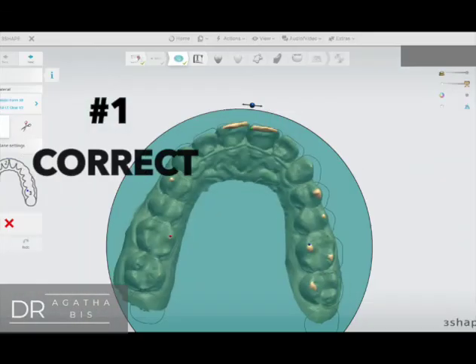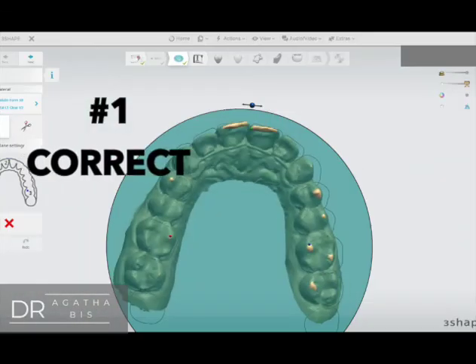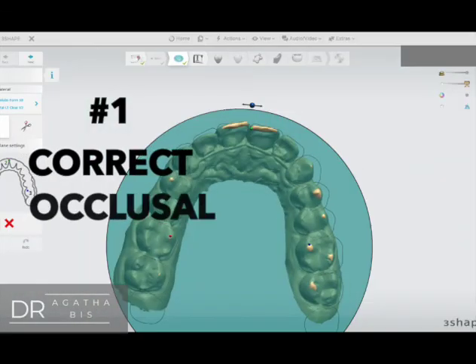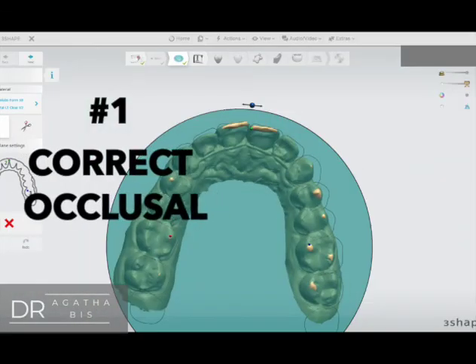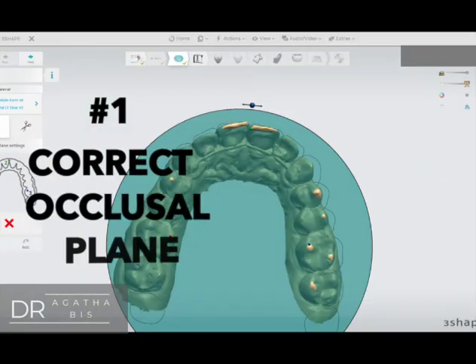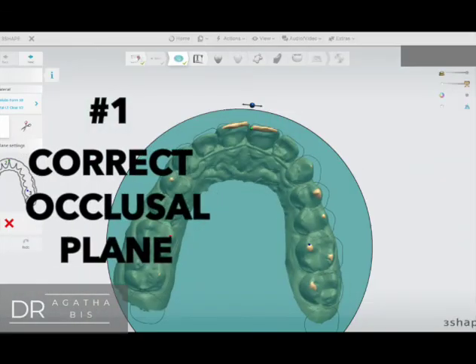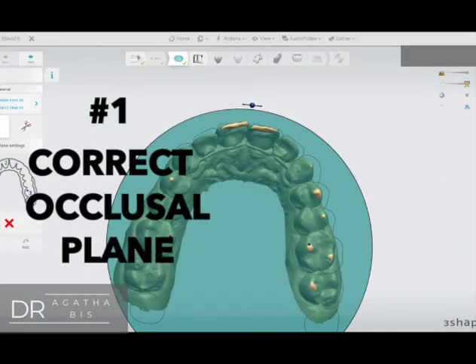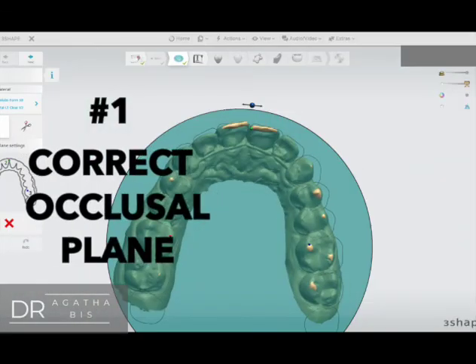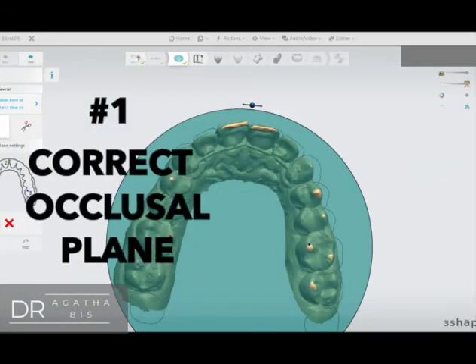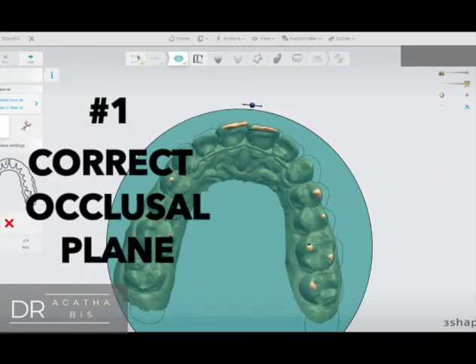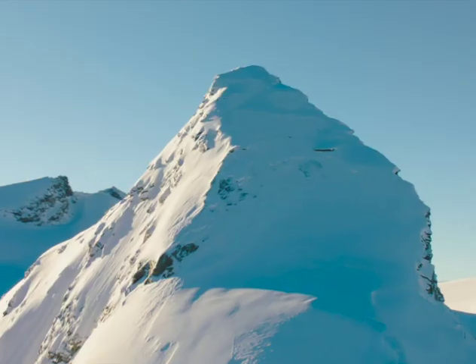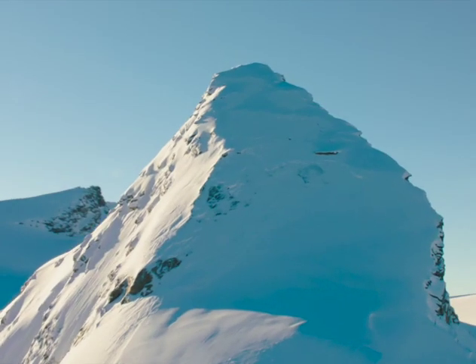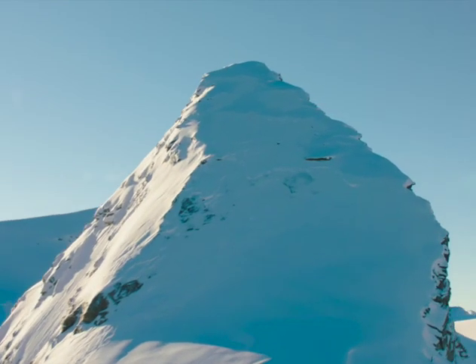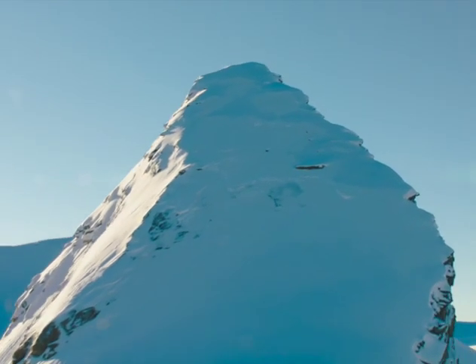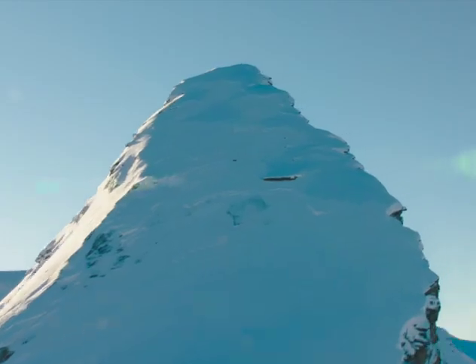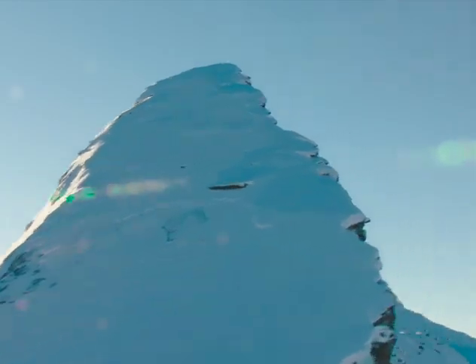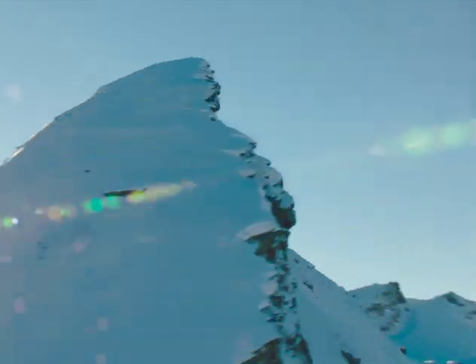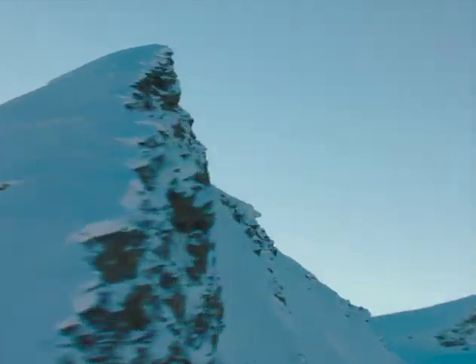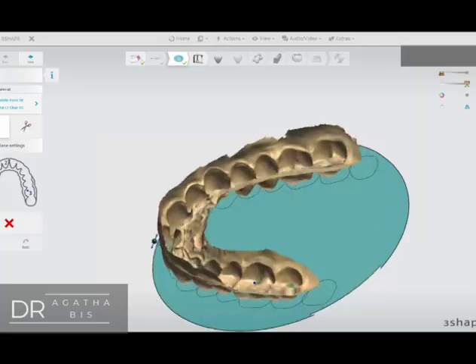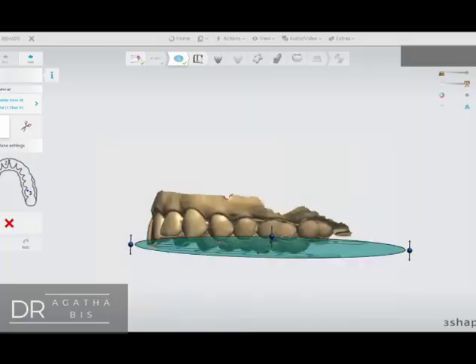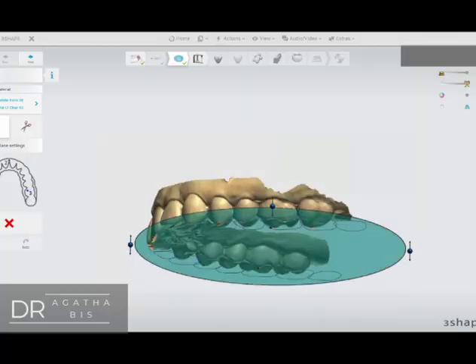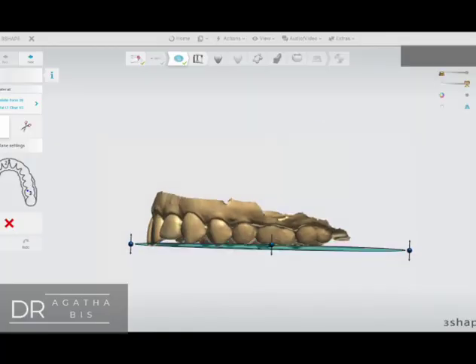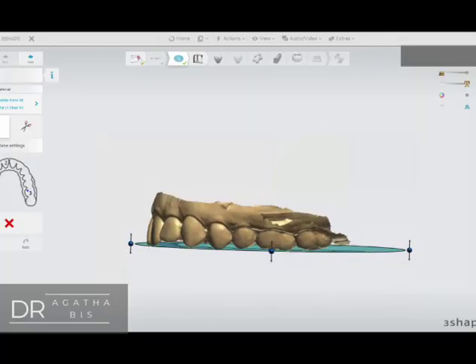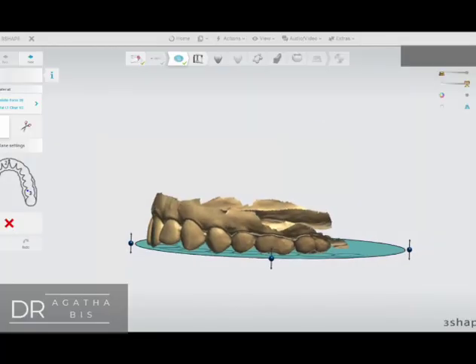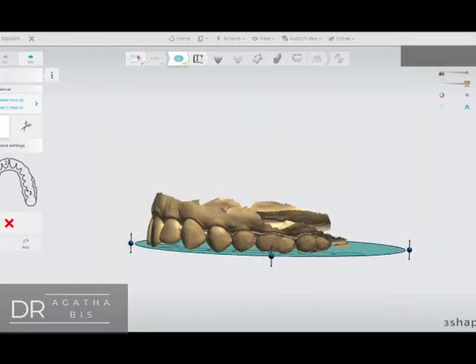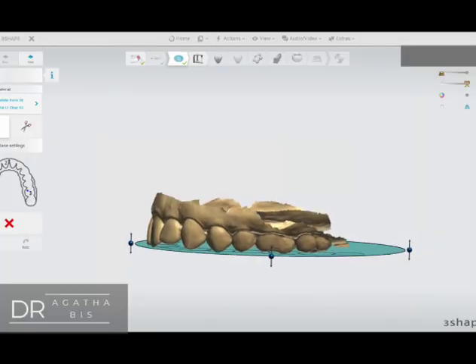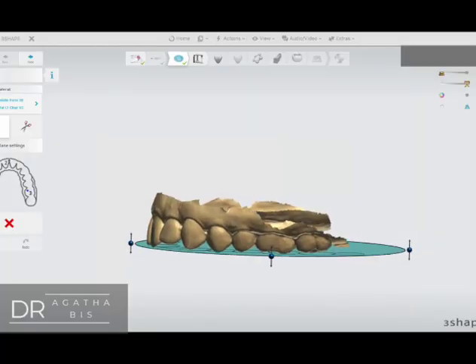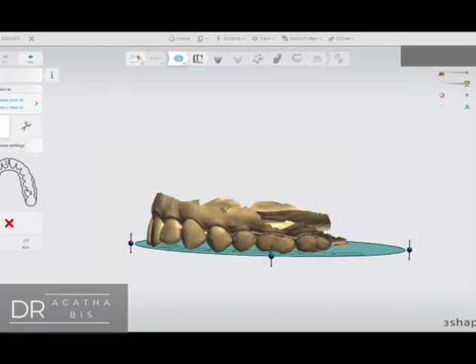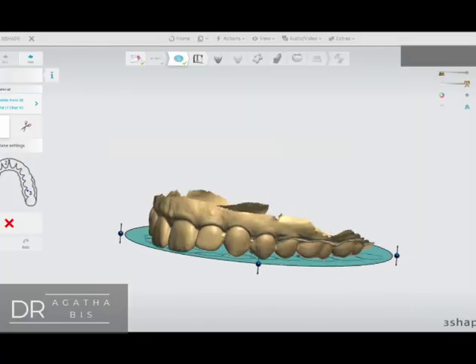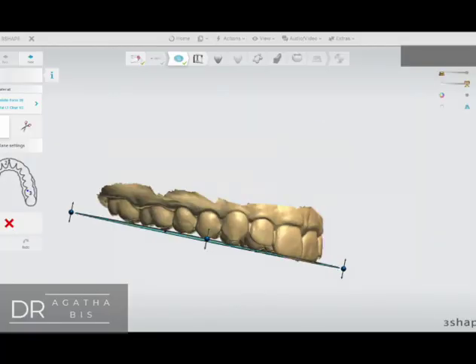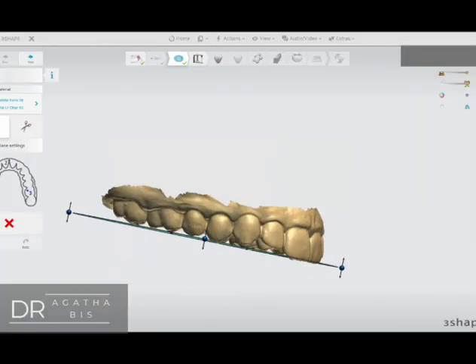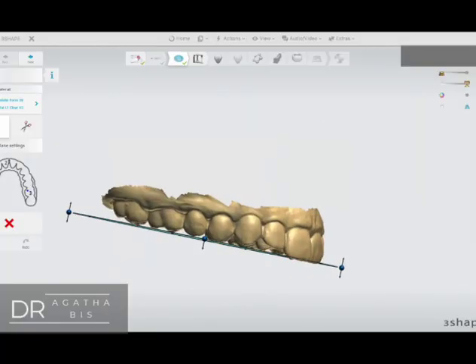Number one is correct occlusal plane. Move to the highest point — you want to make sure that the teeth are on a level plane.